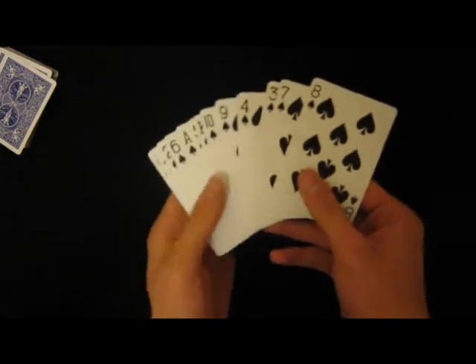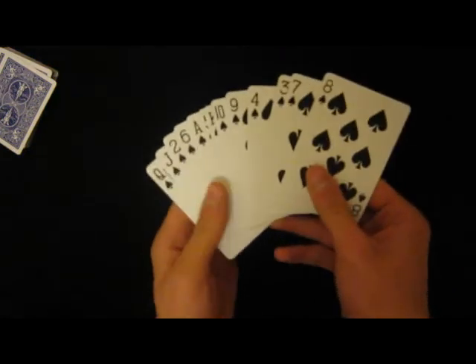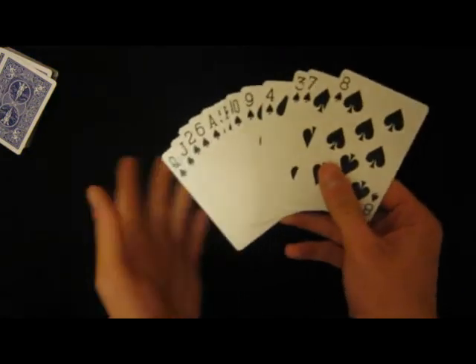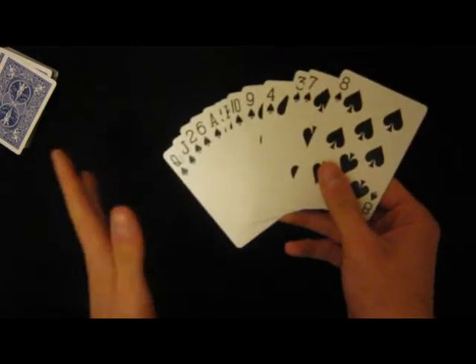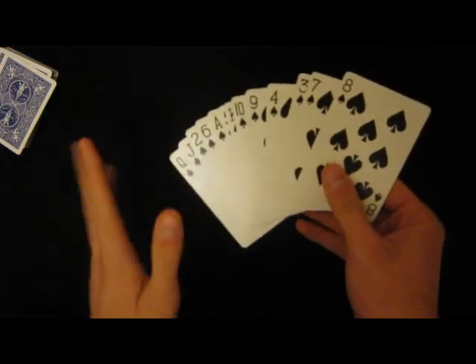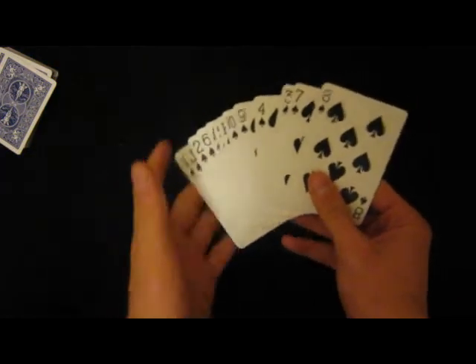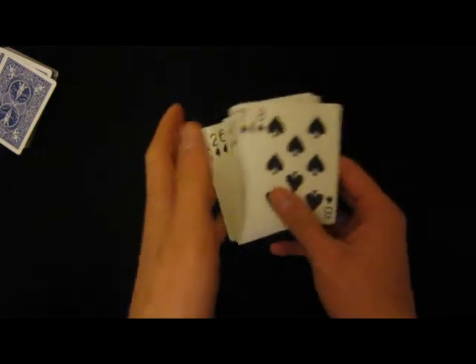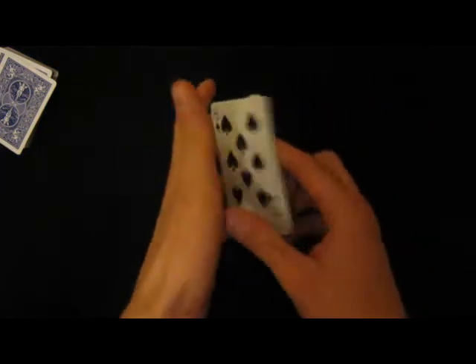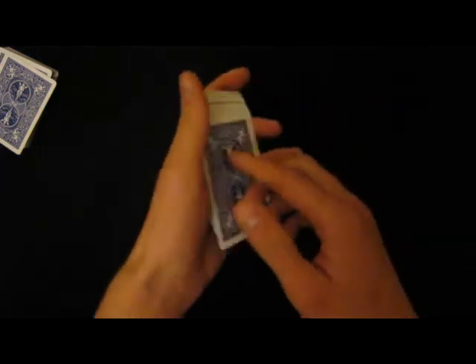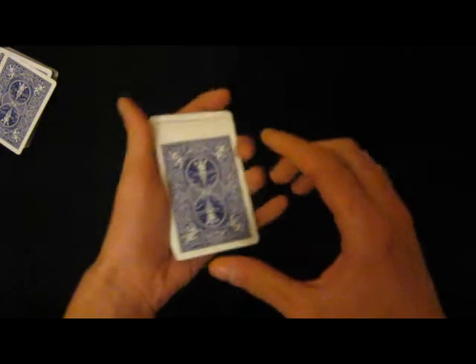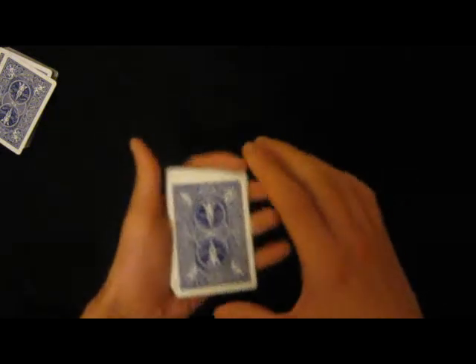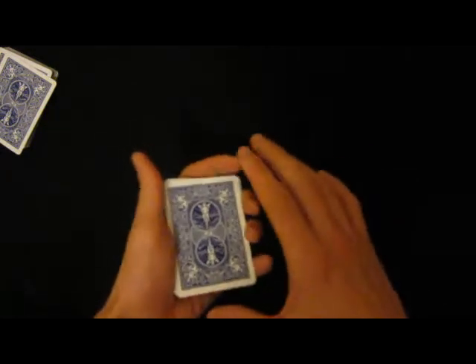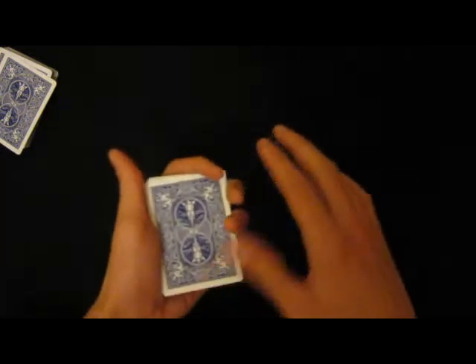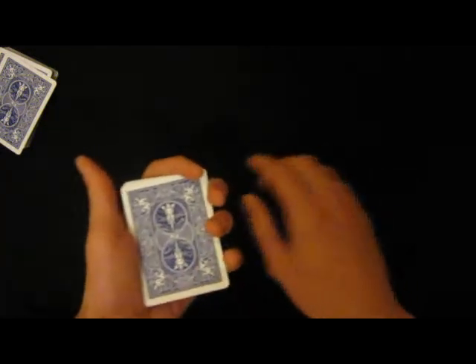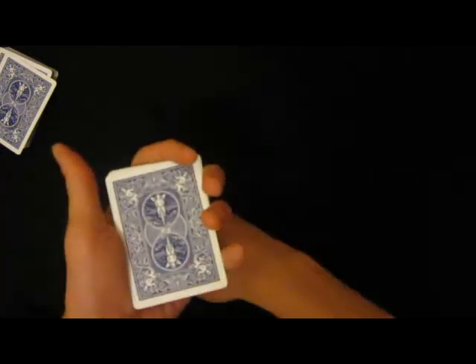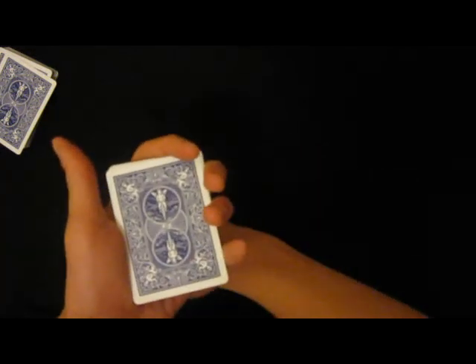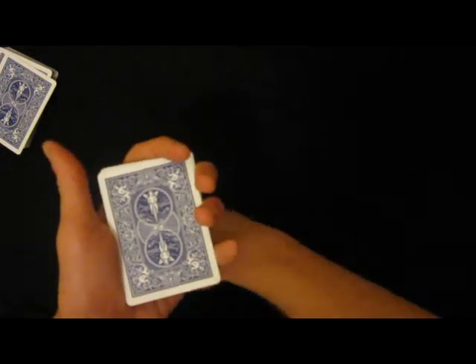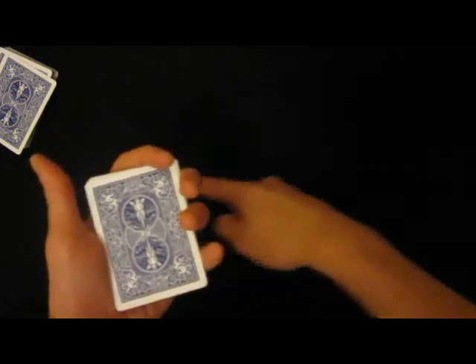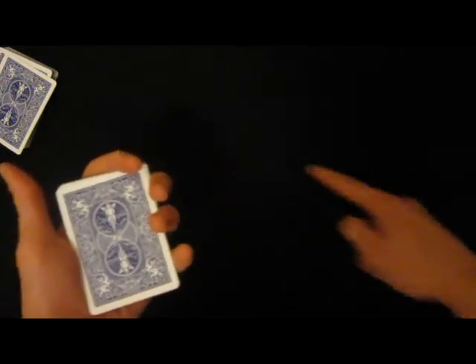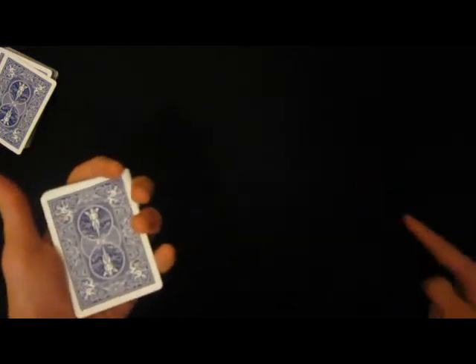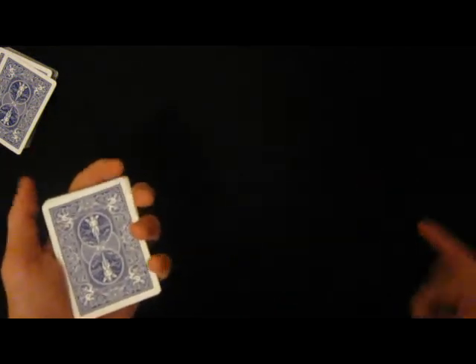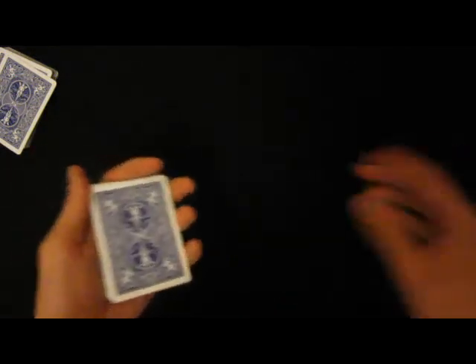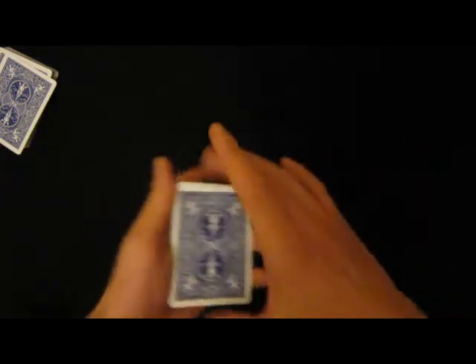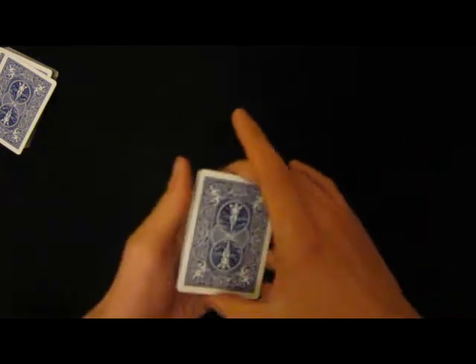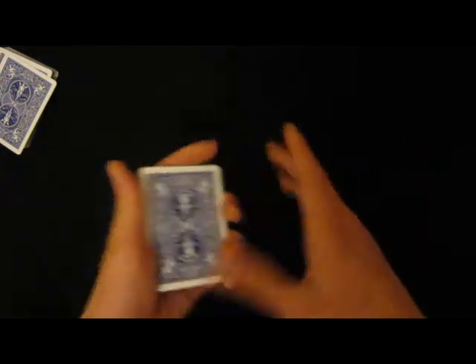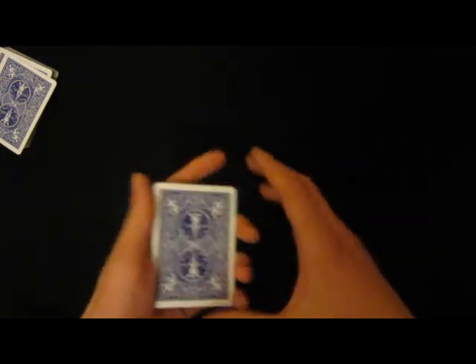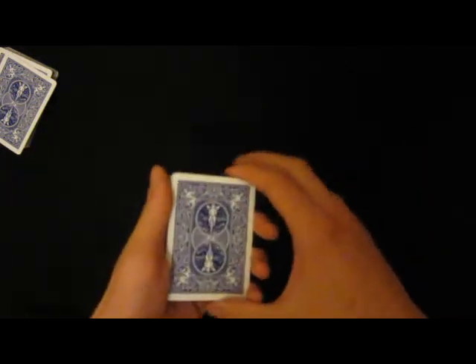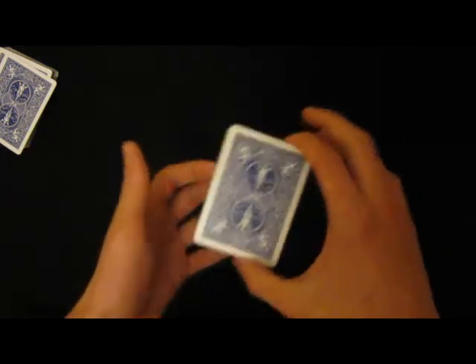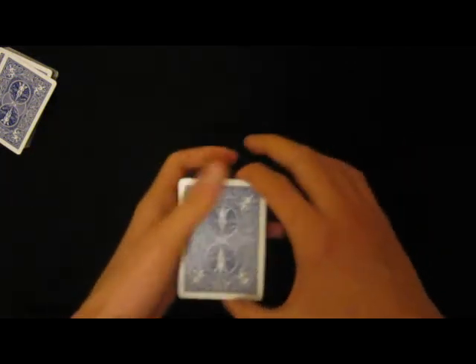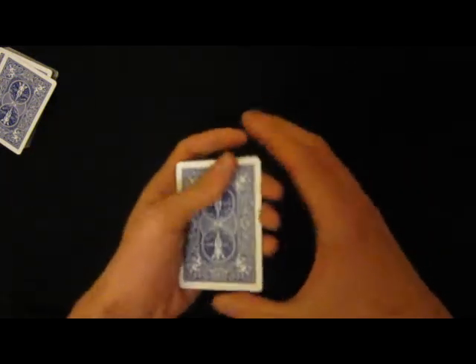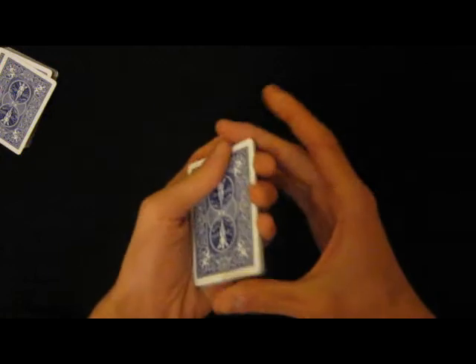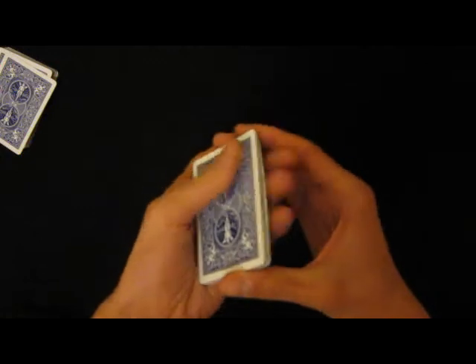To make this trick even harder, I'm gonna turn the cards over and try to put them back in the same order. Okay, let's go.